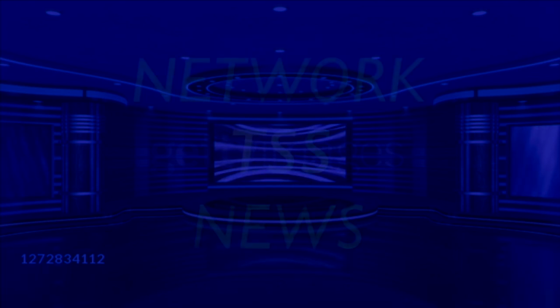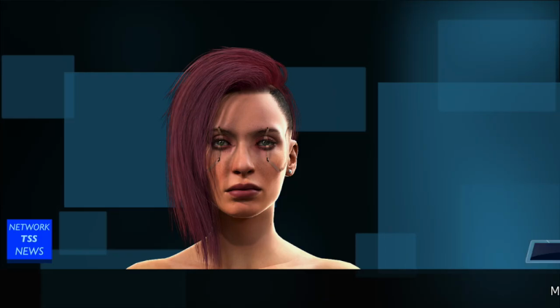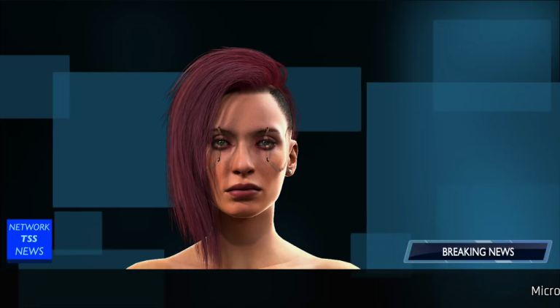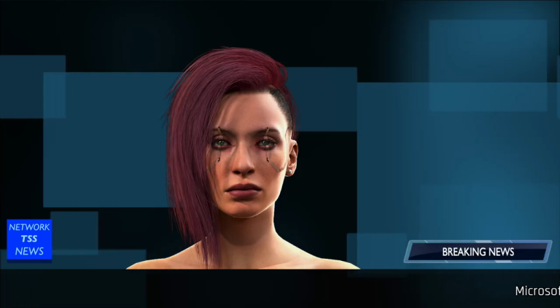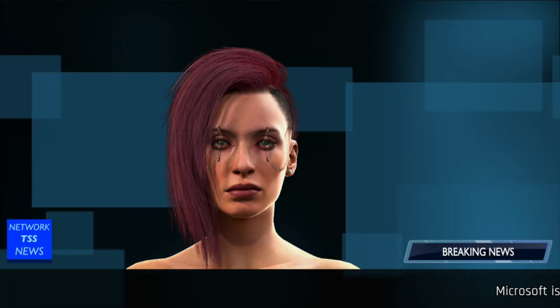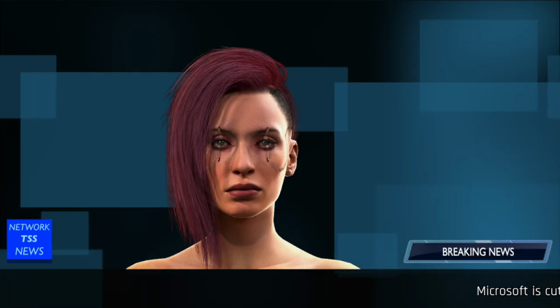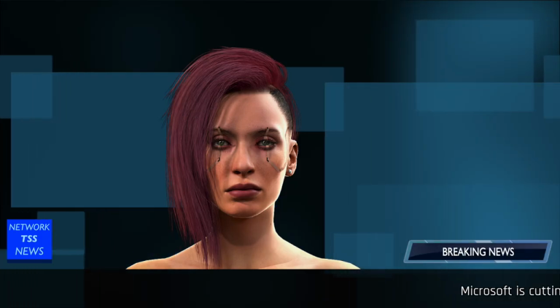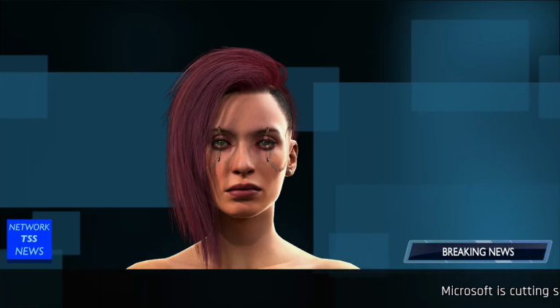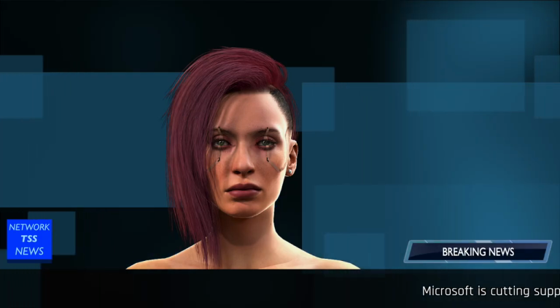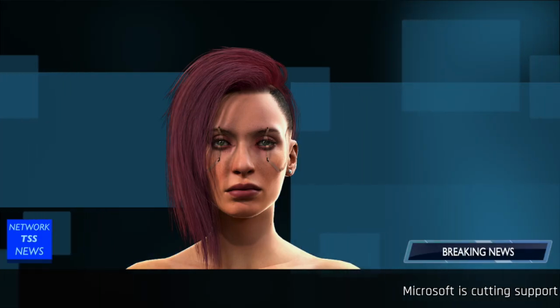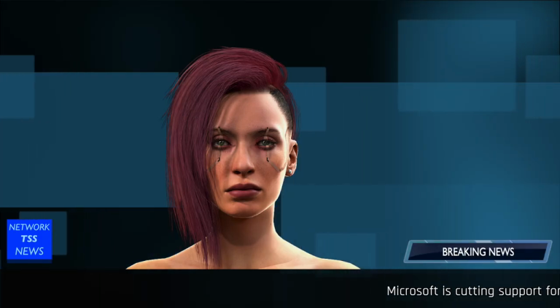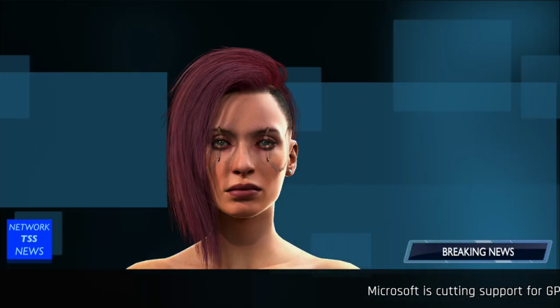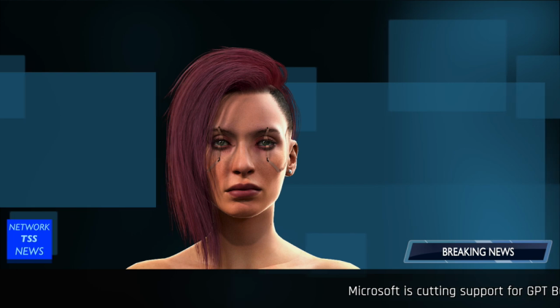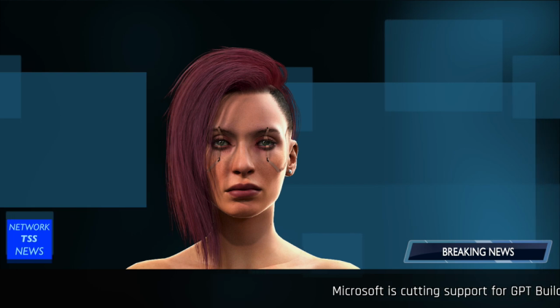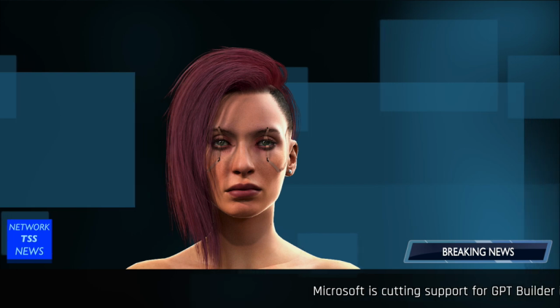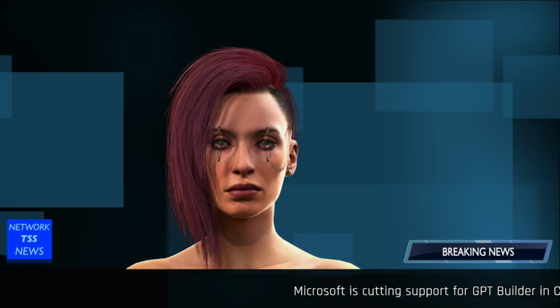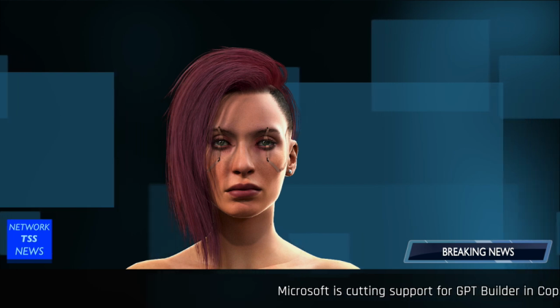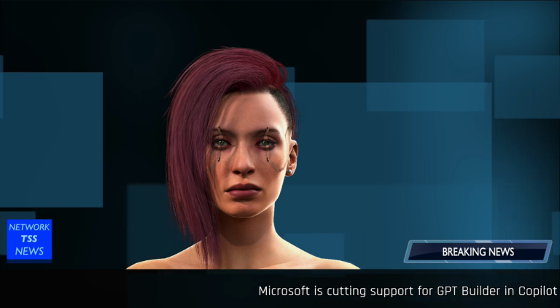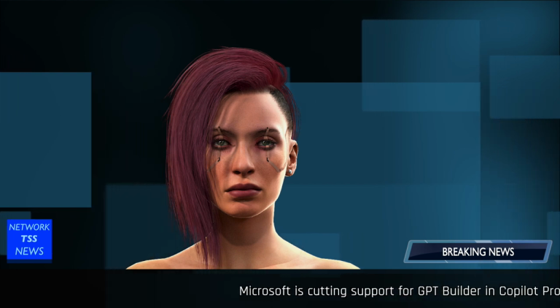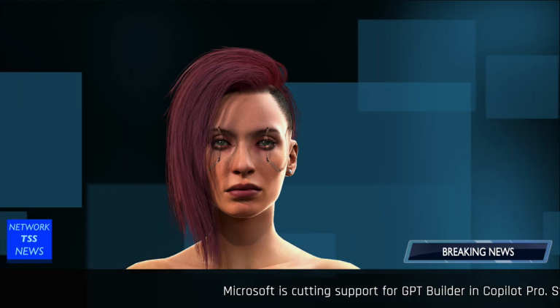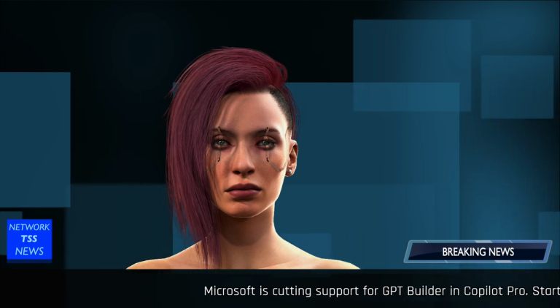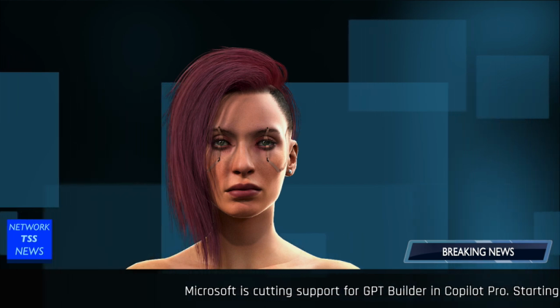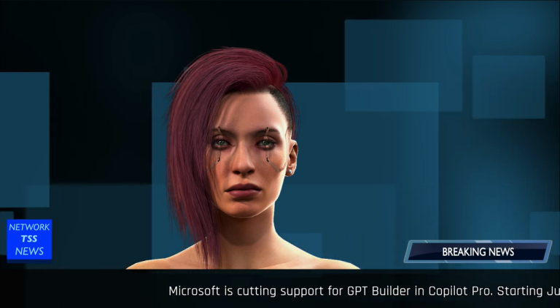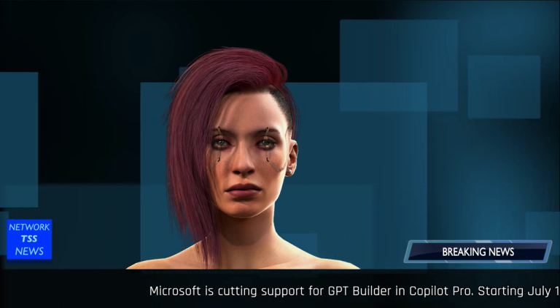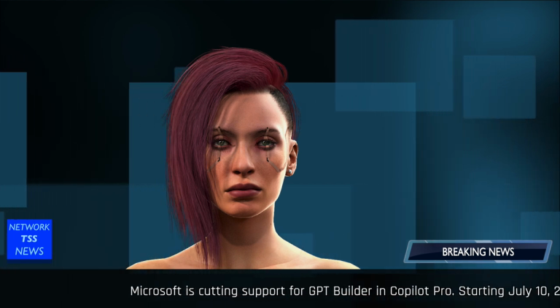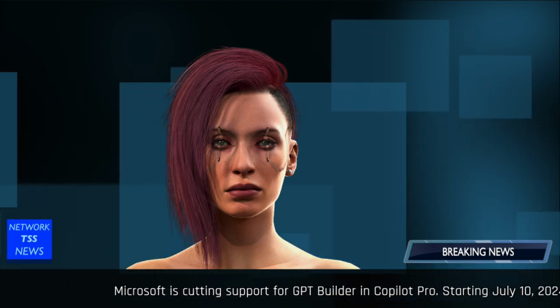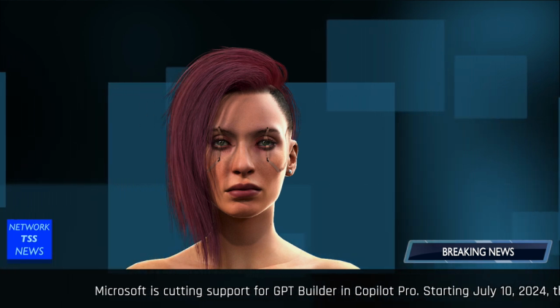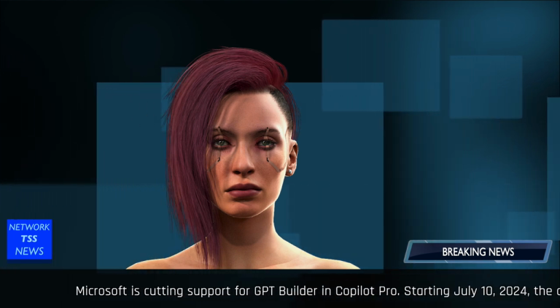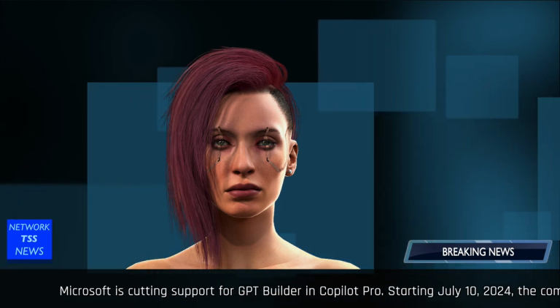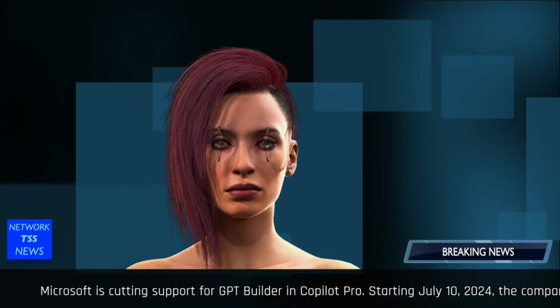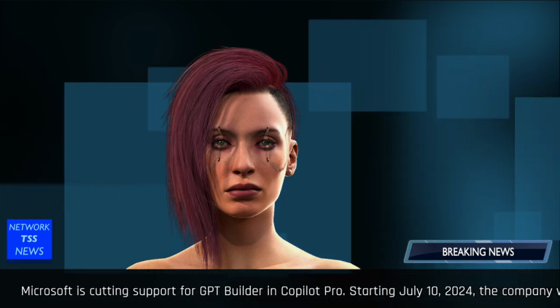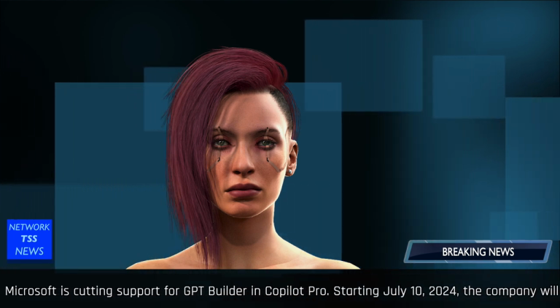Hello everyone, I'm Valerie, and you're watching Network TSS News. Today we have to announce the end of support for Copilot Pro.